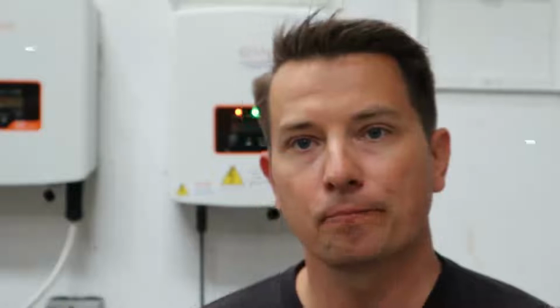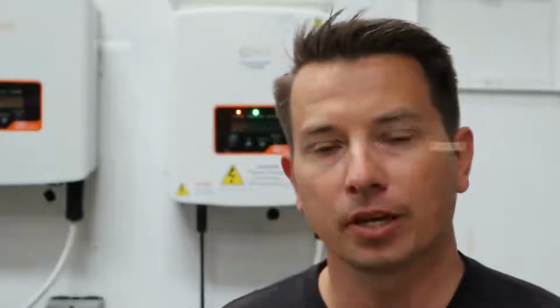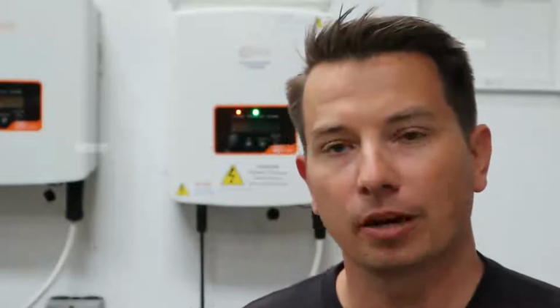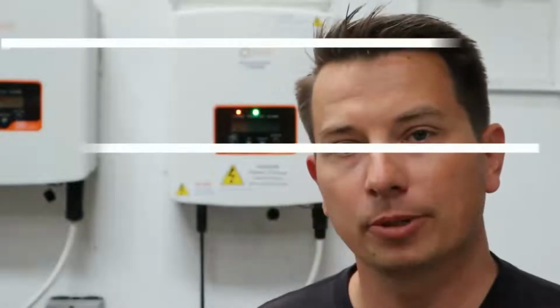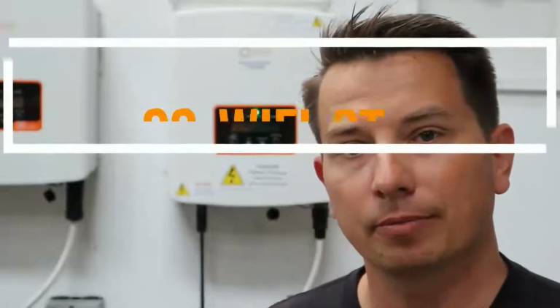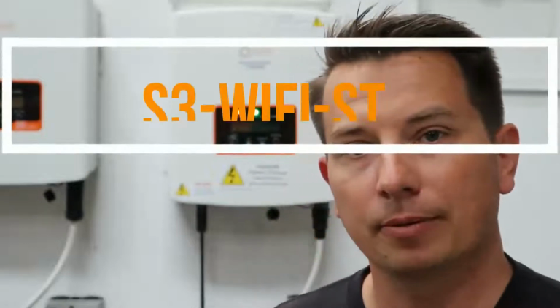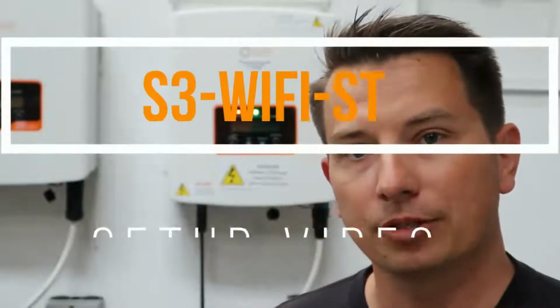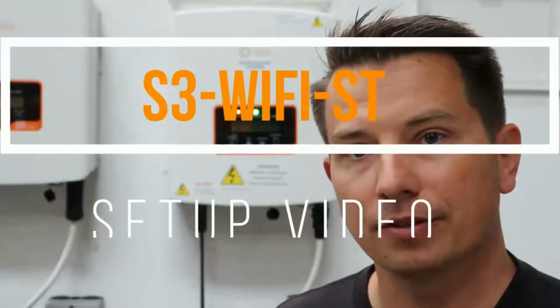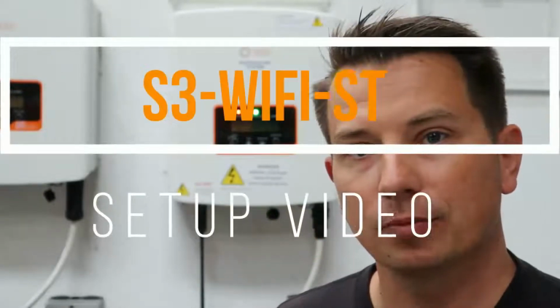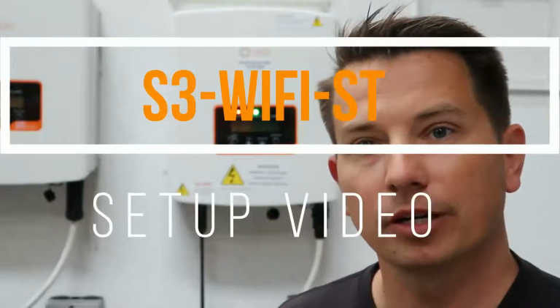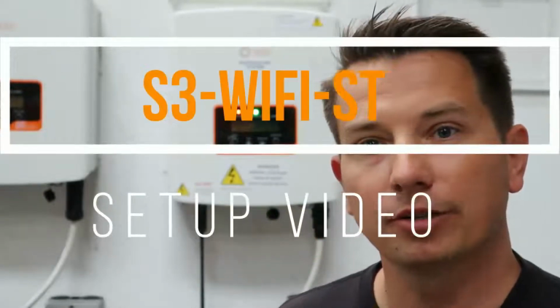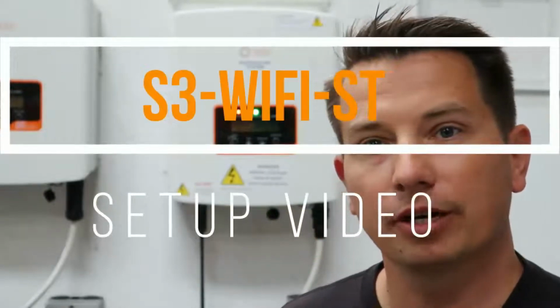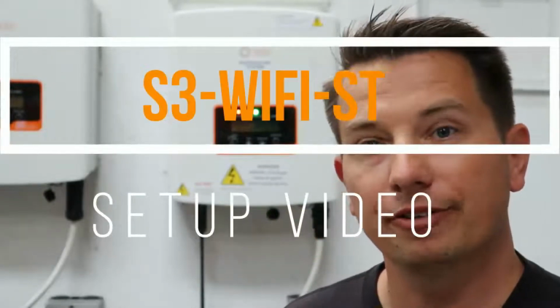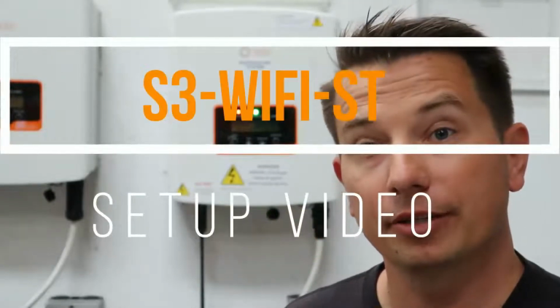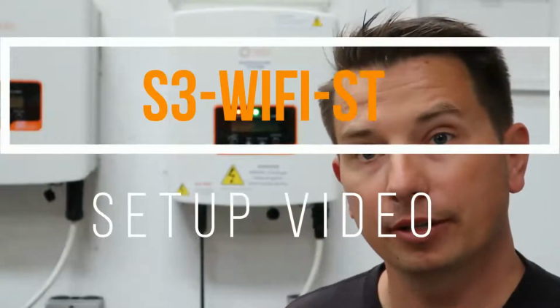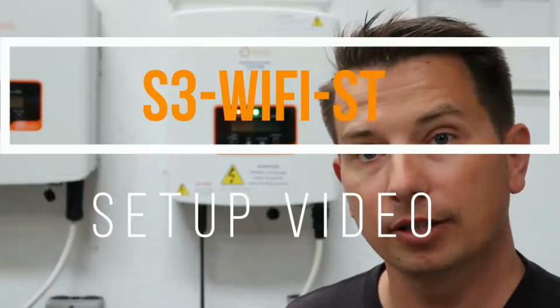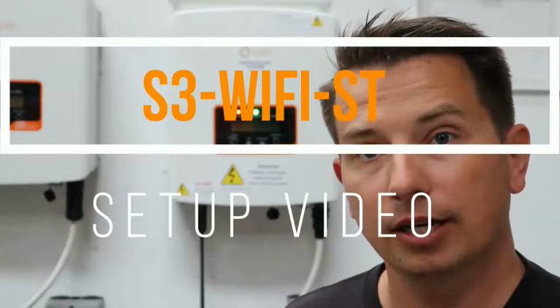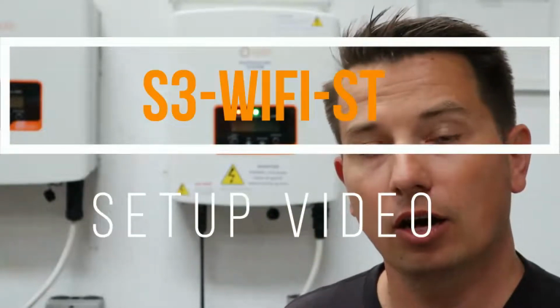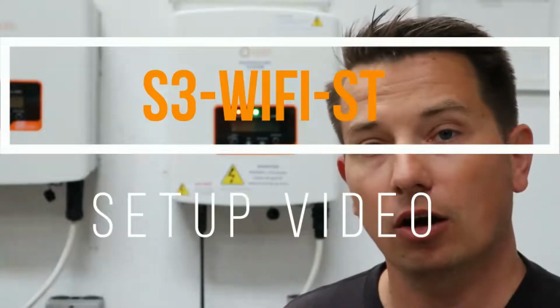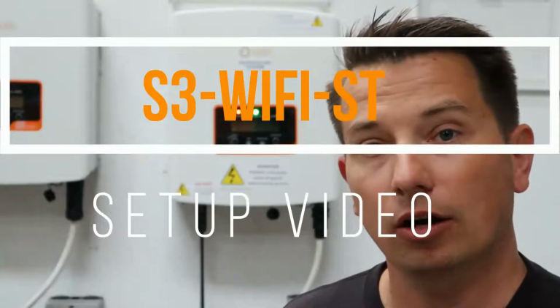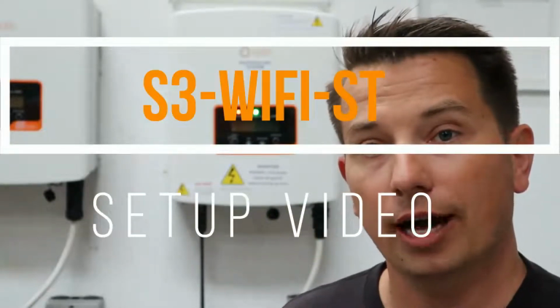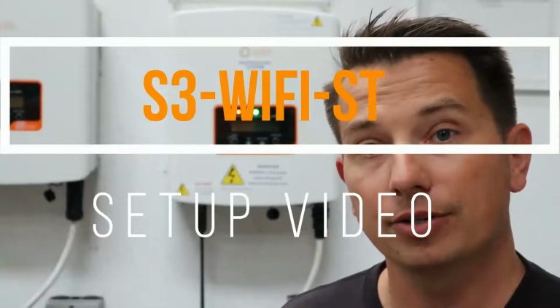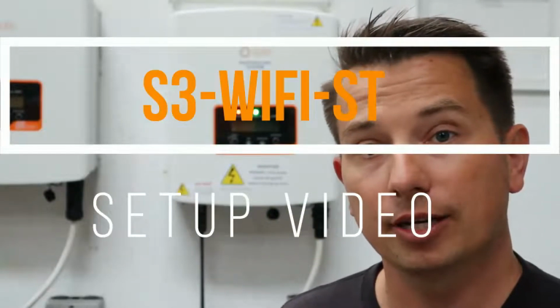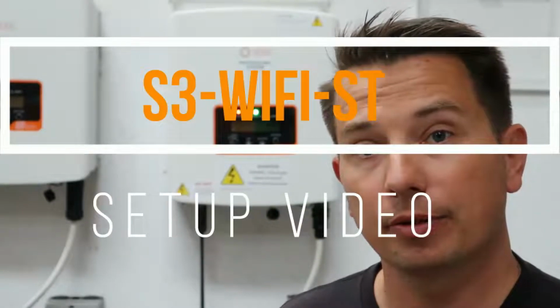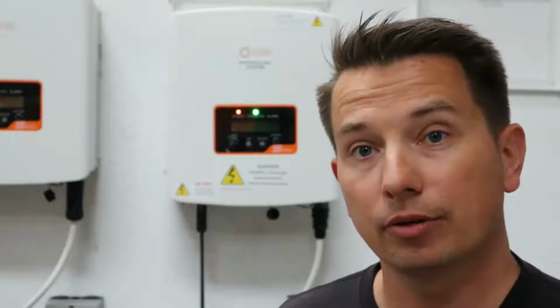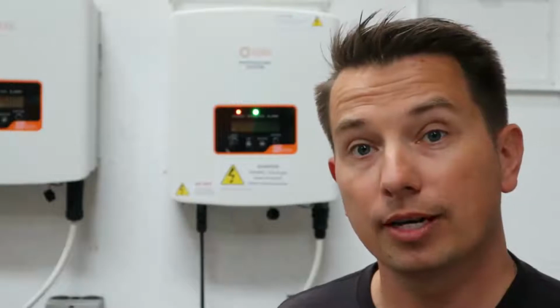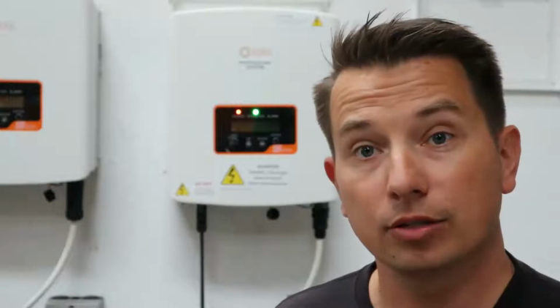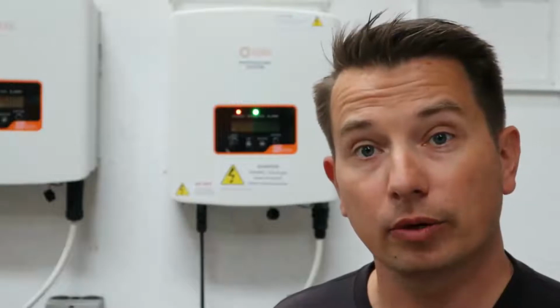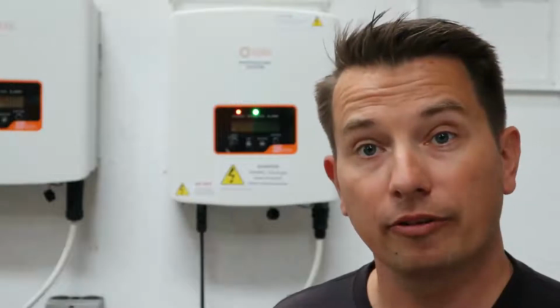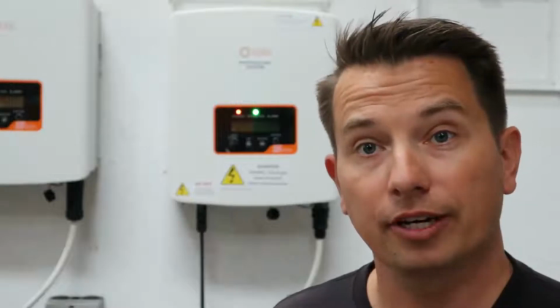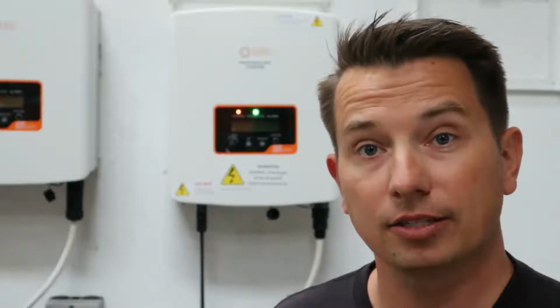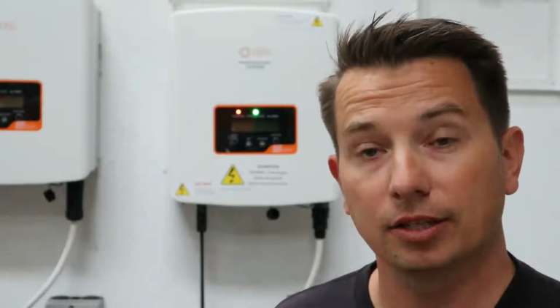Hey everybody, my name is Travis and we're going to do a video here today on how to set up the new S3 Wi-Fi ST.